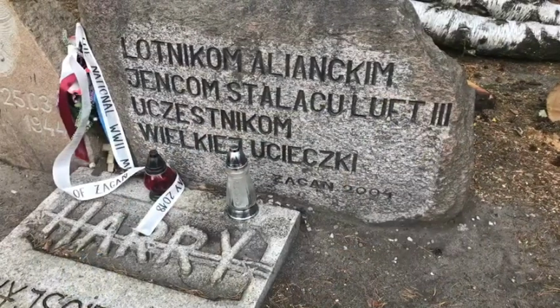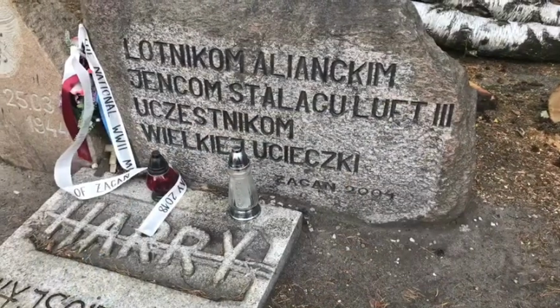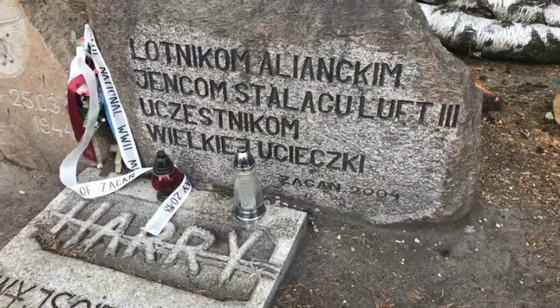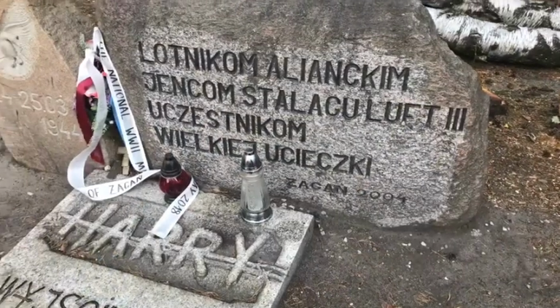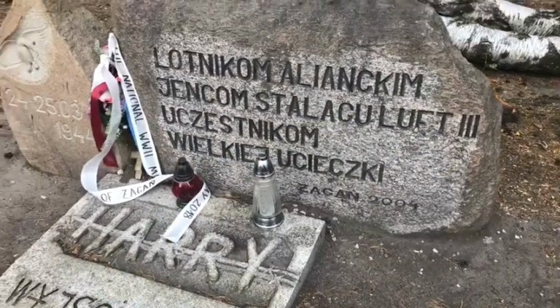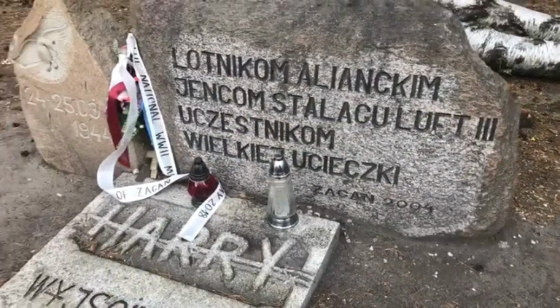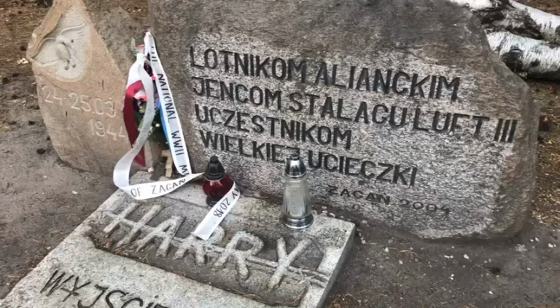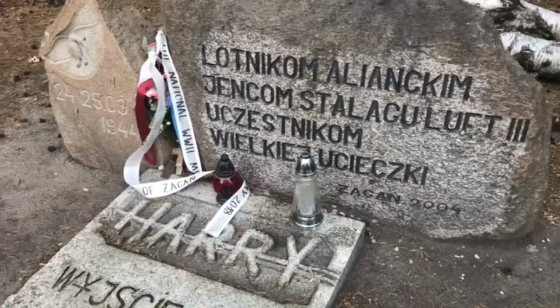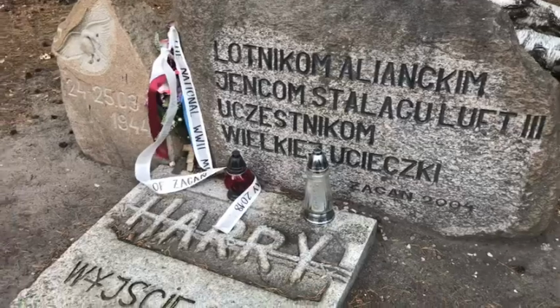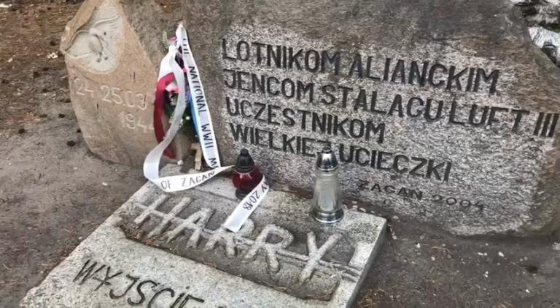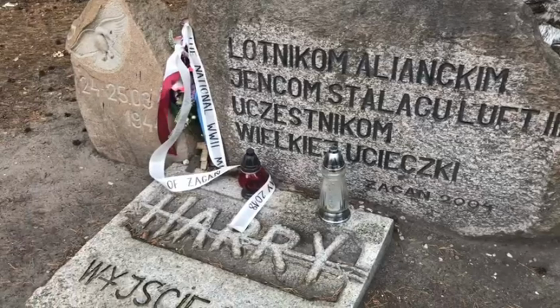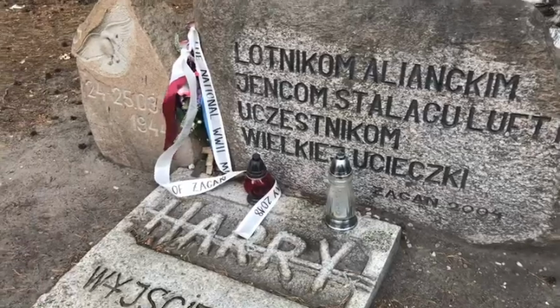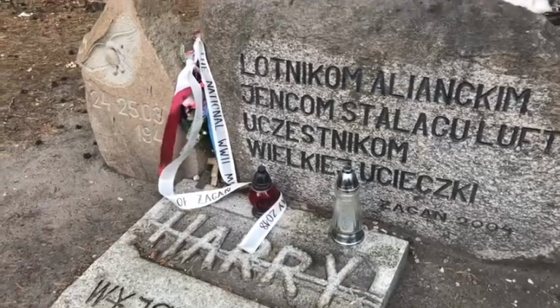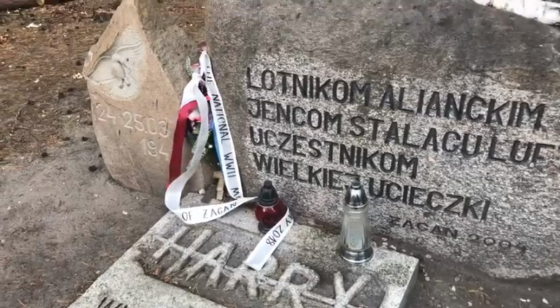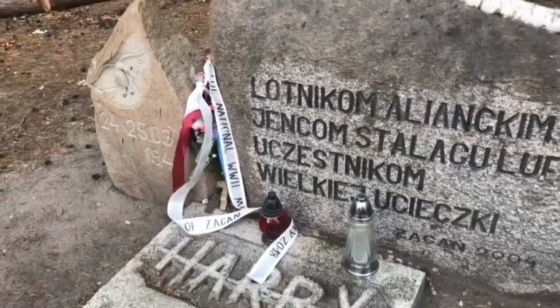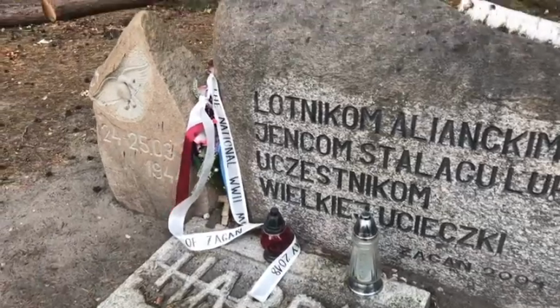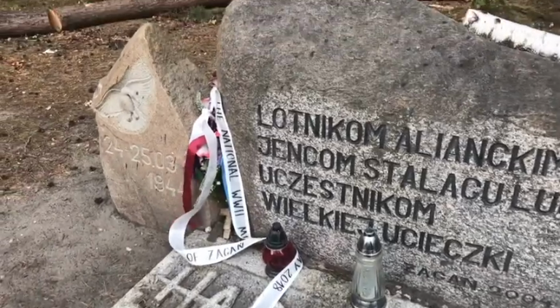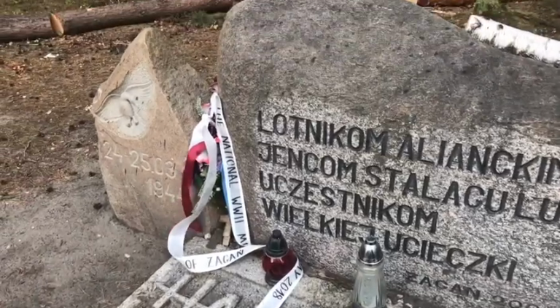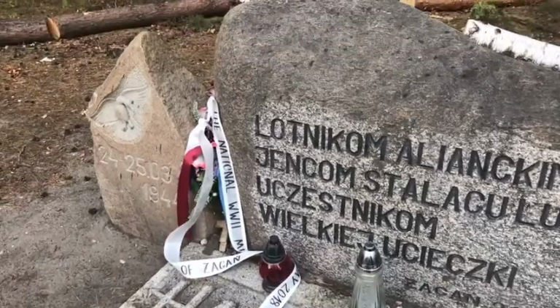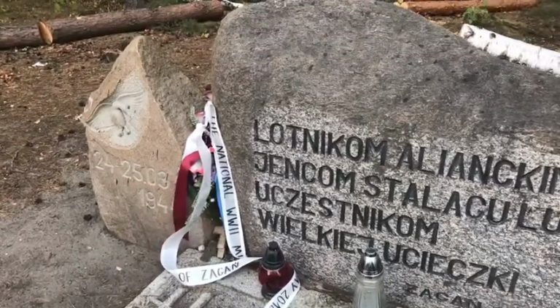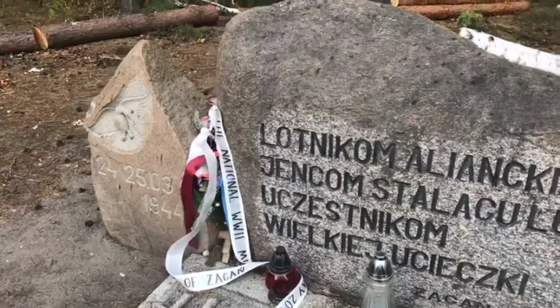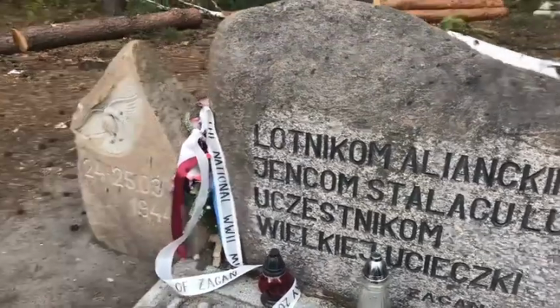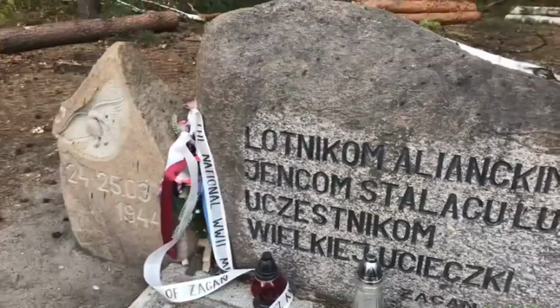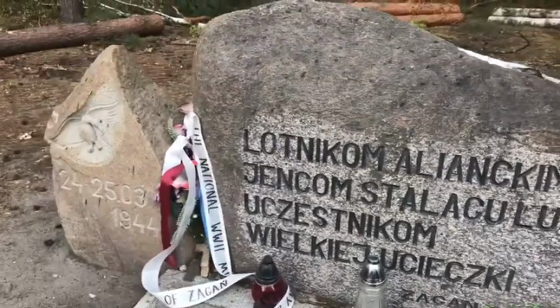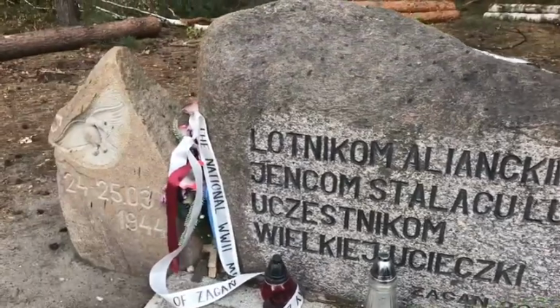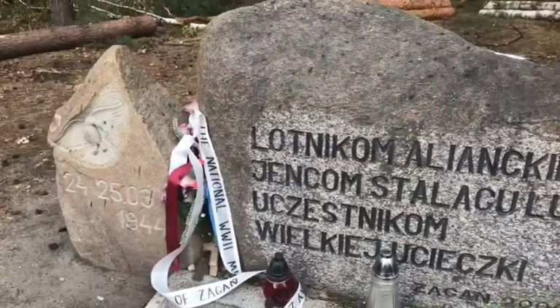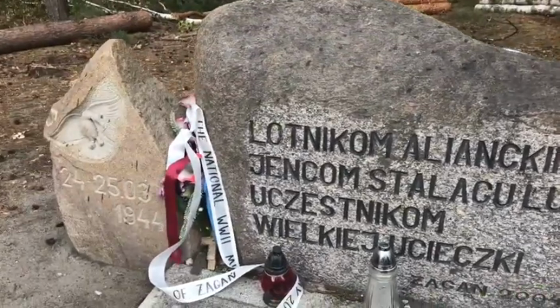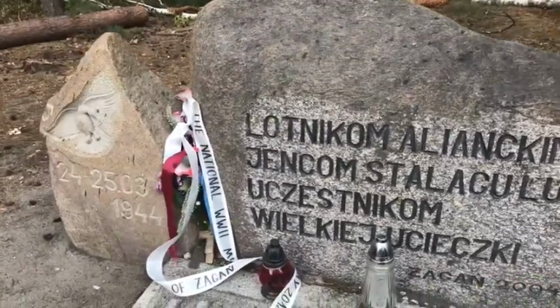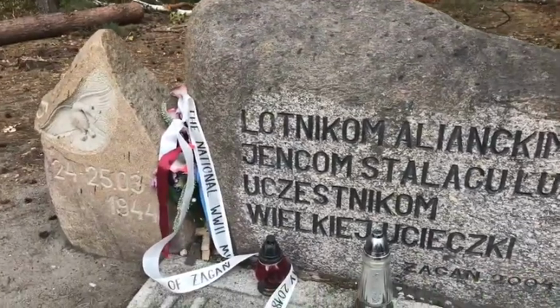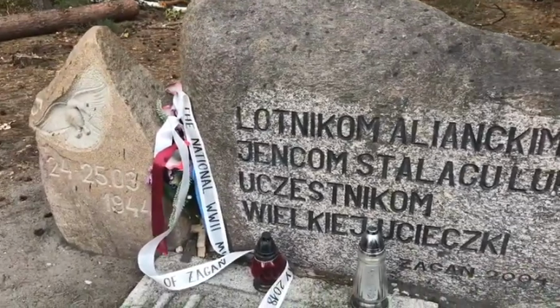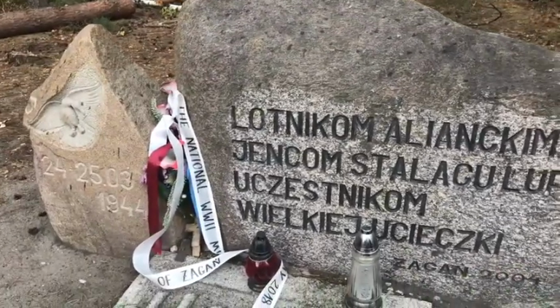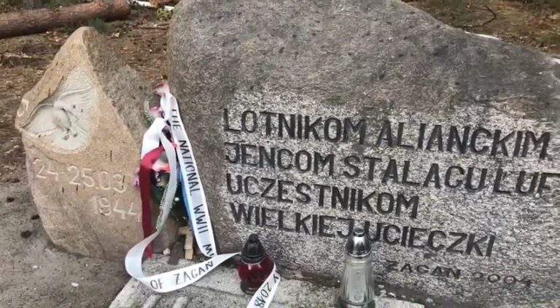This is a memorial that was put here for the ones that didn't make it in the Great Escape.